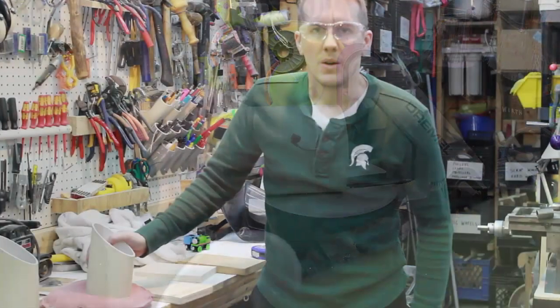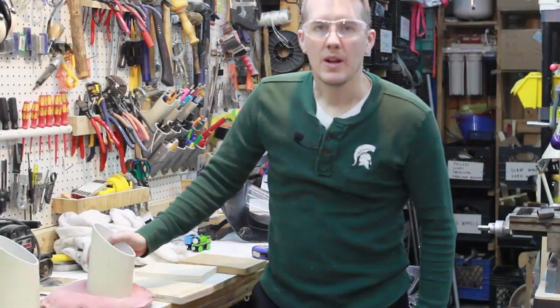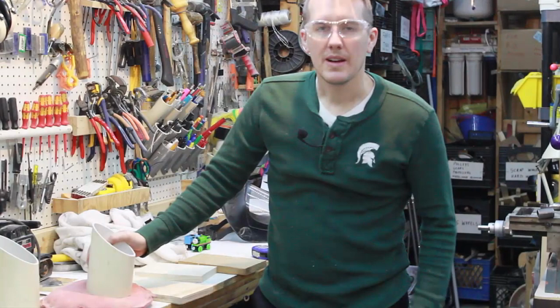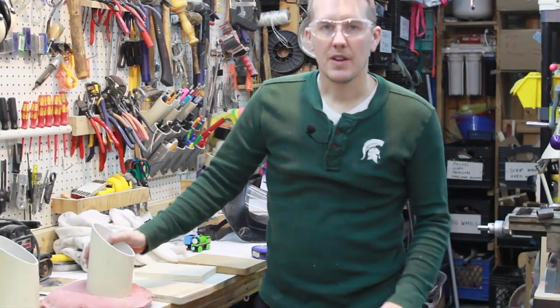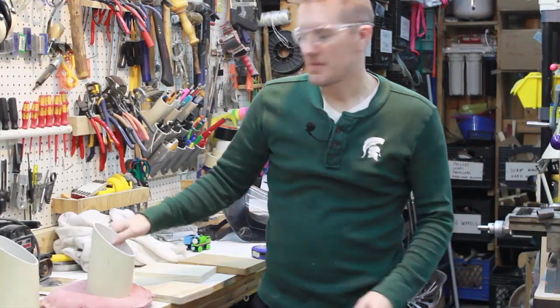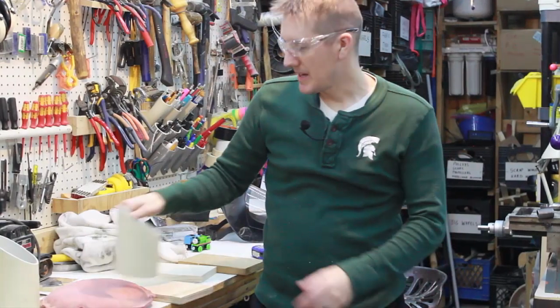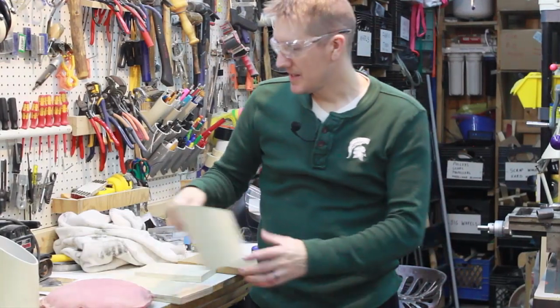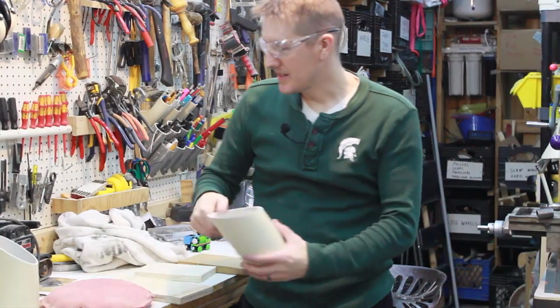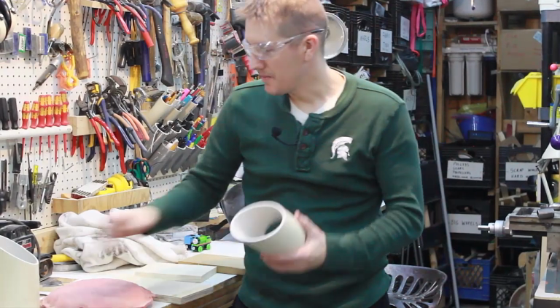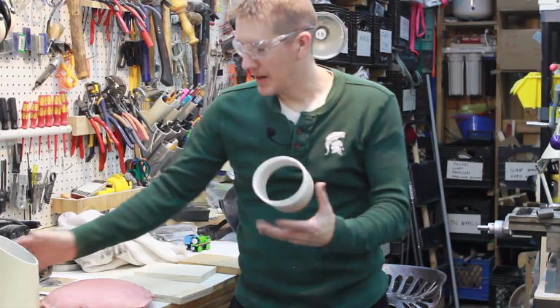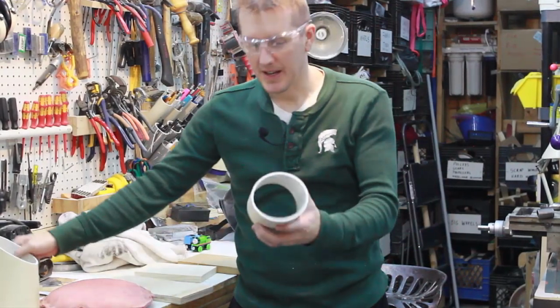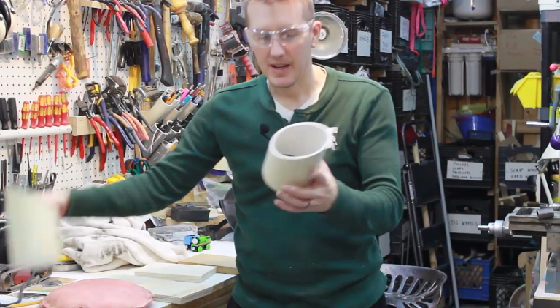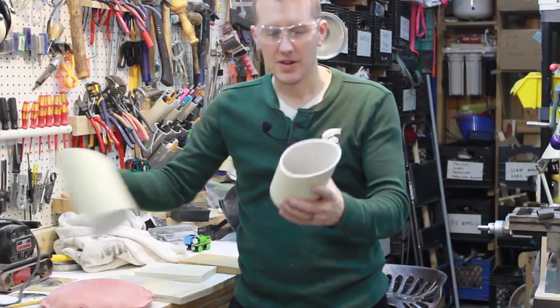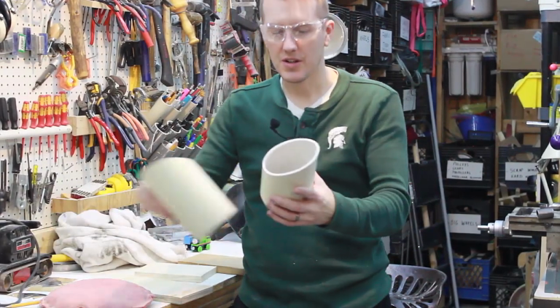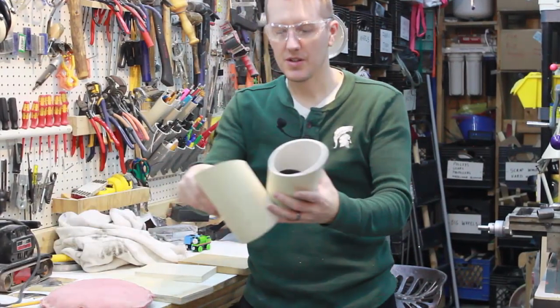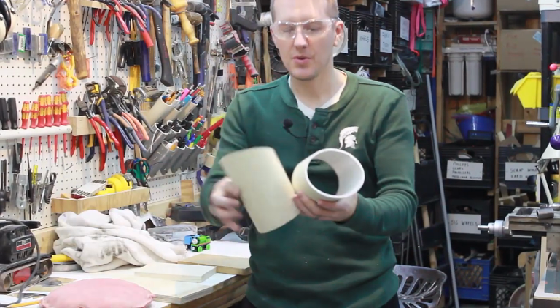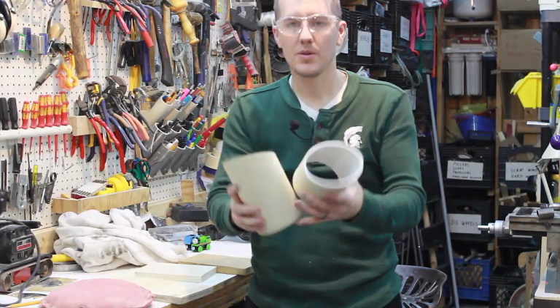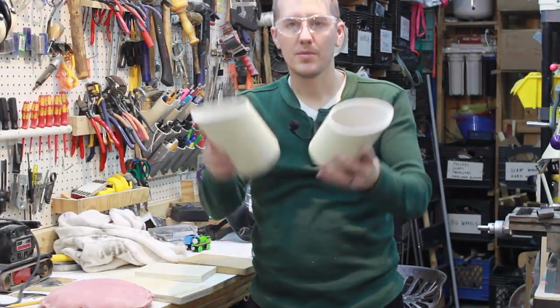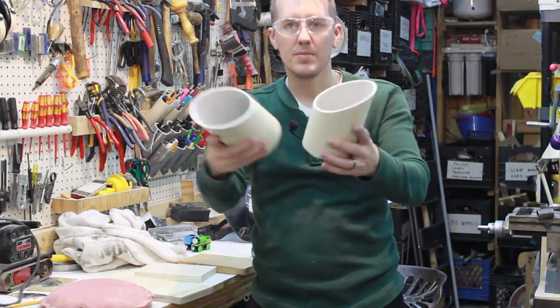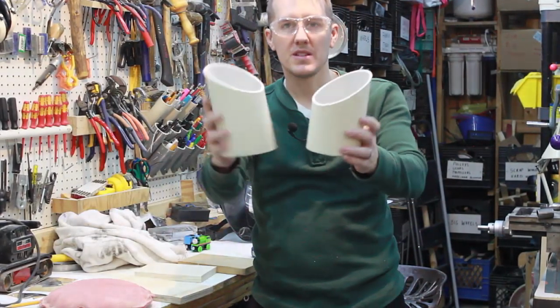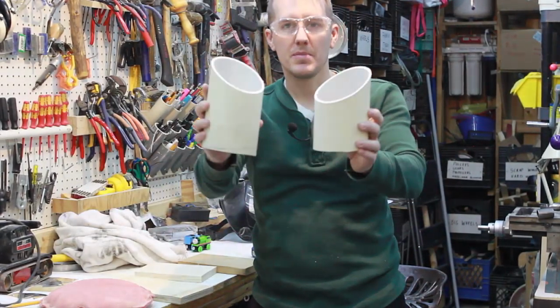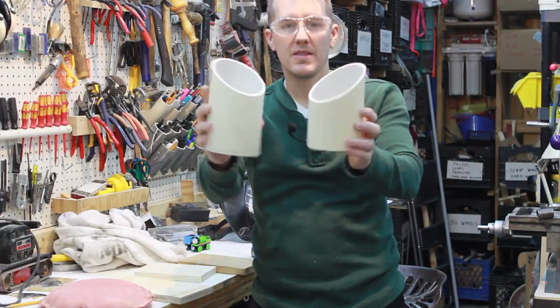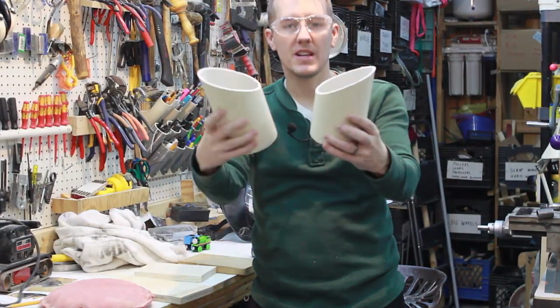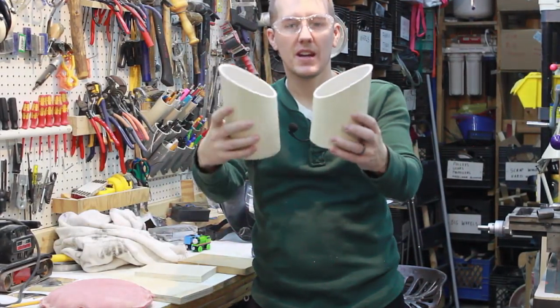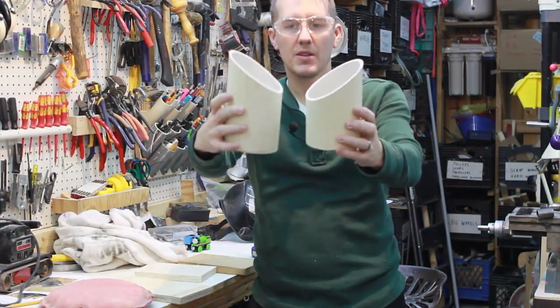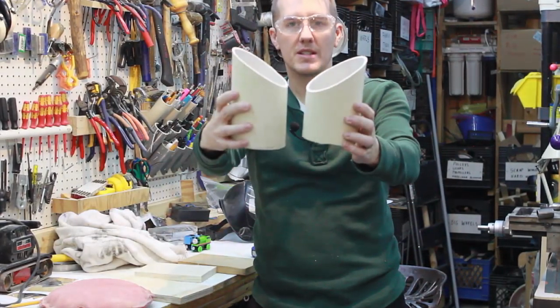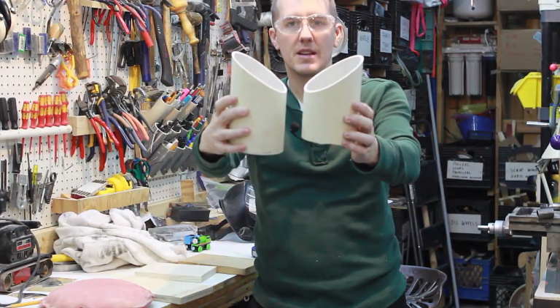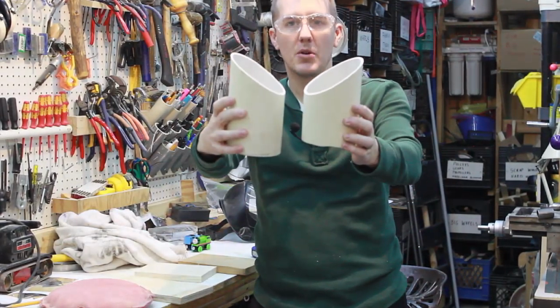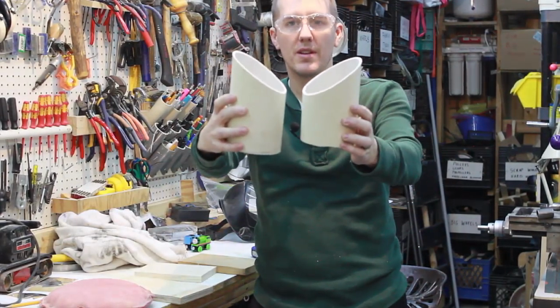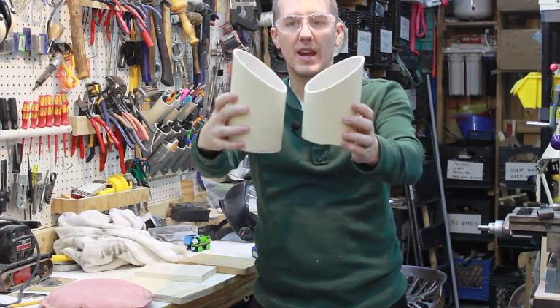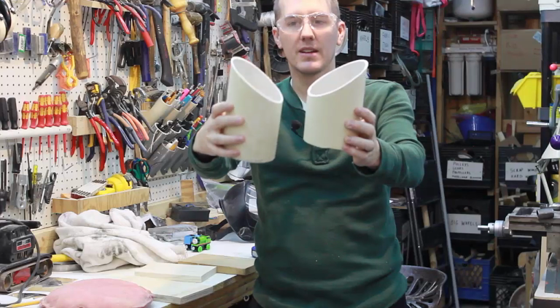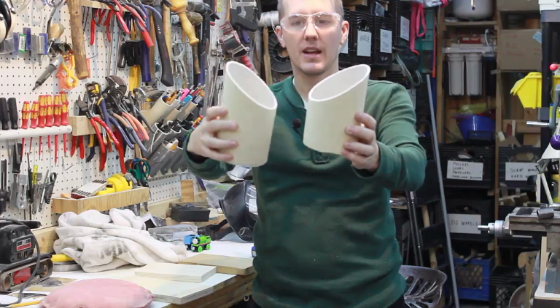Here are our two pieces of PVC cut out, and you can see they both have an angle on them.